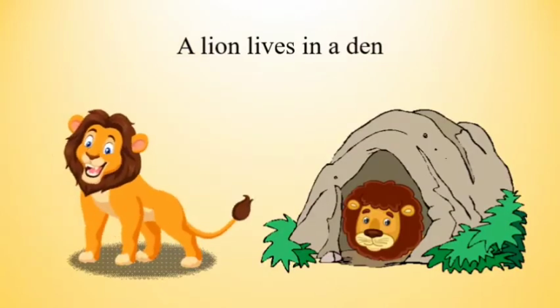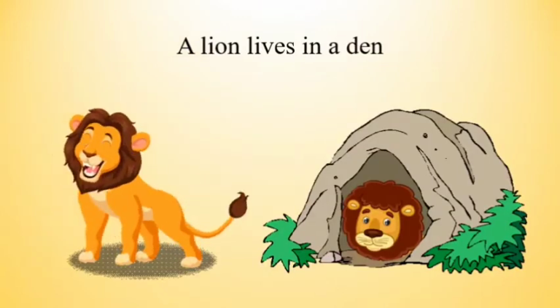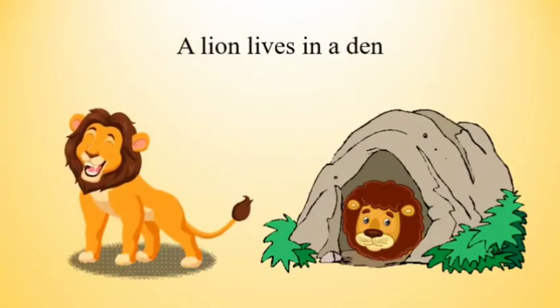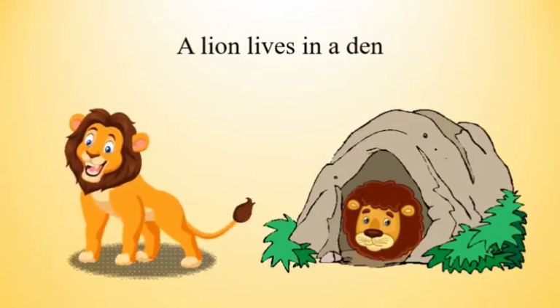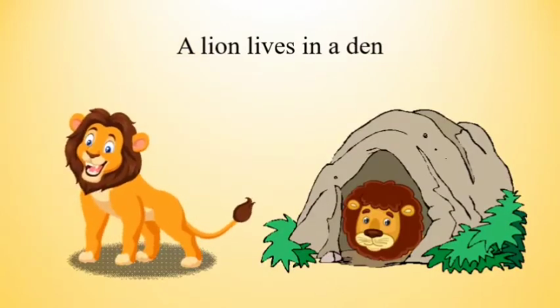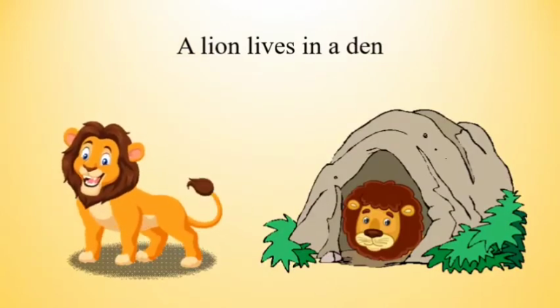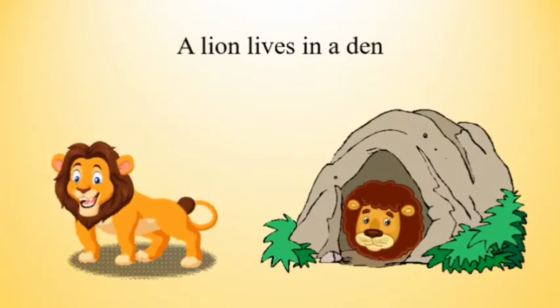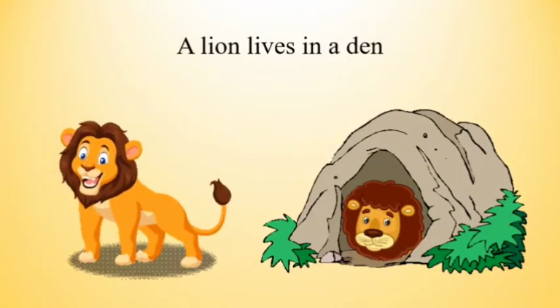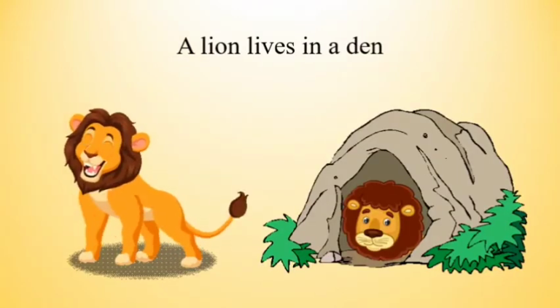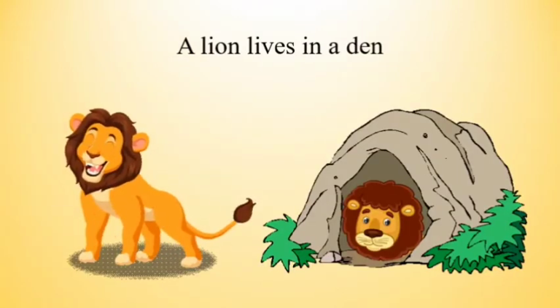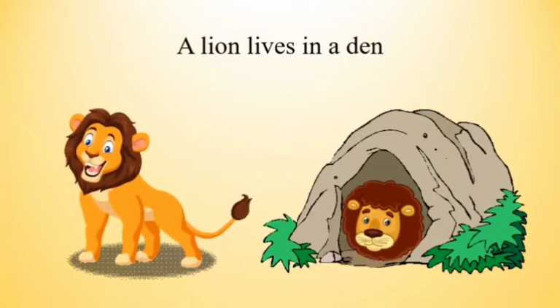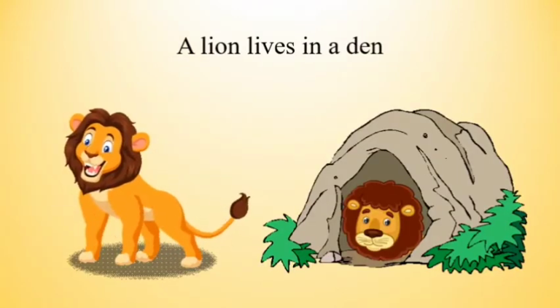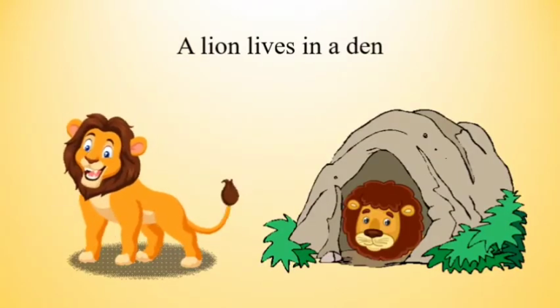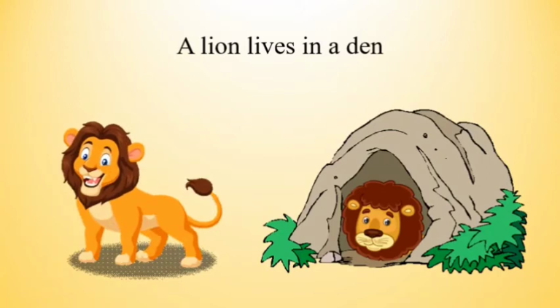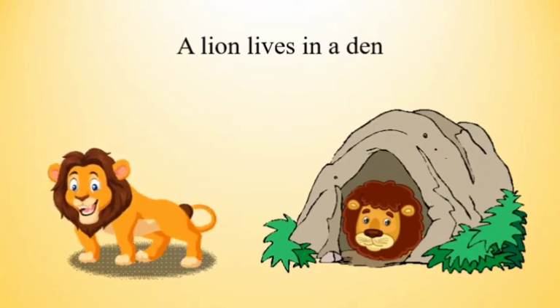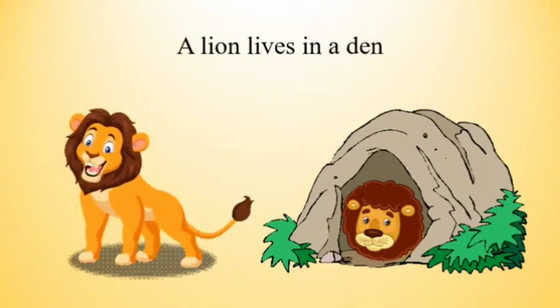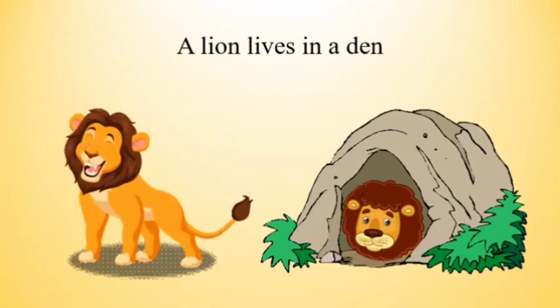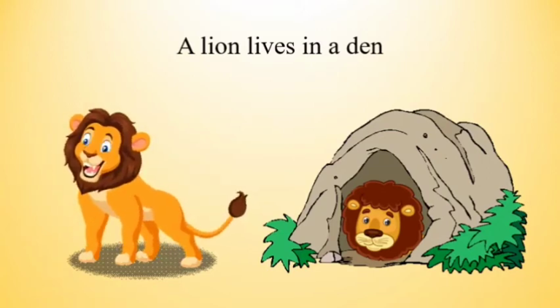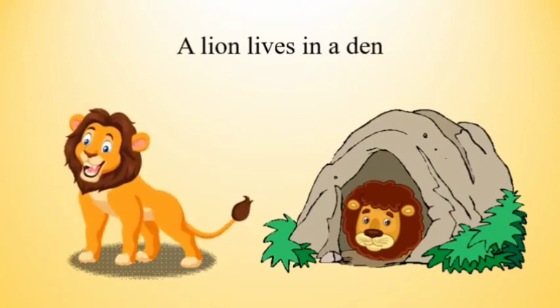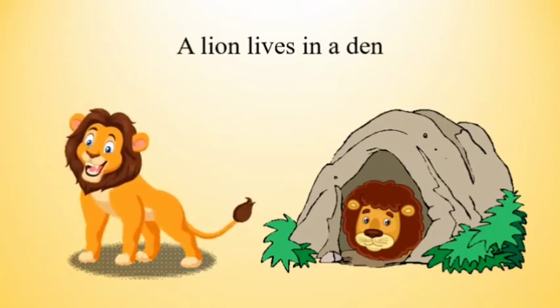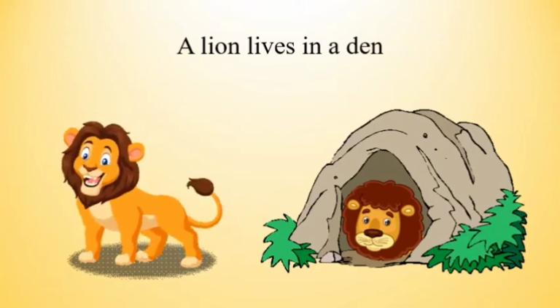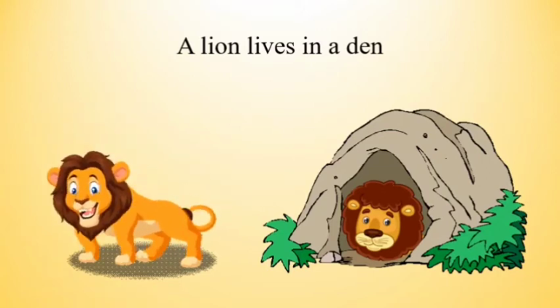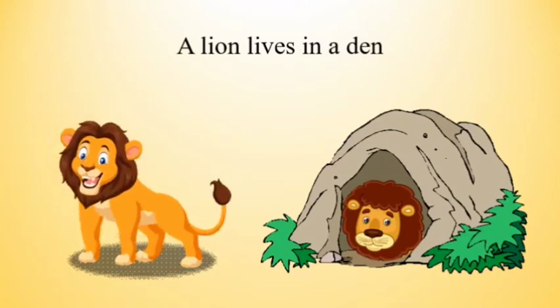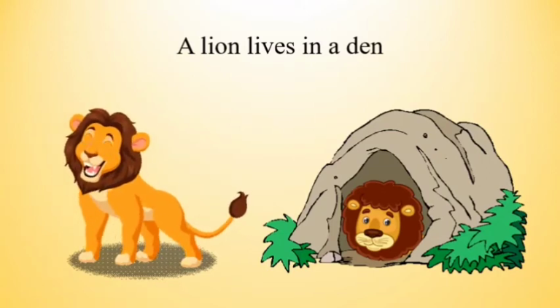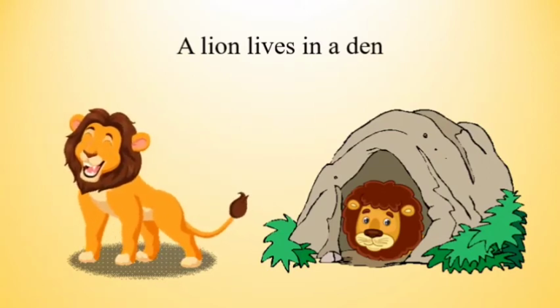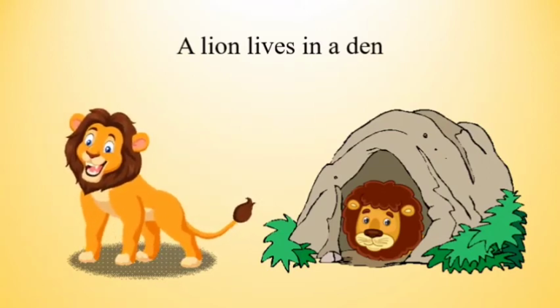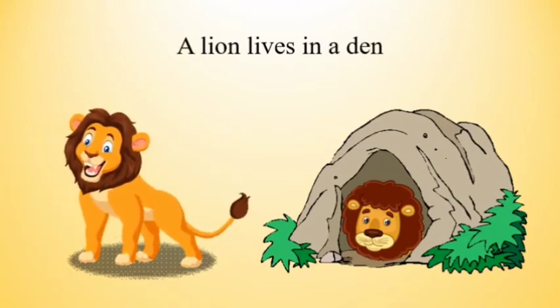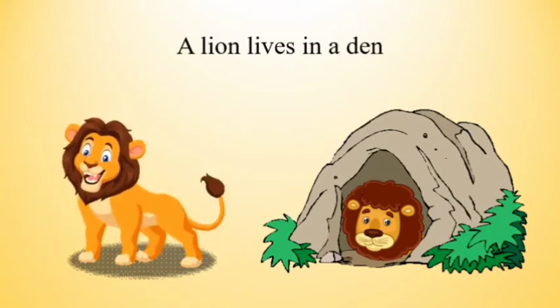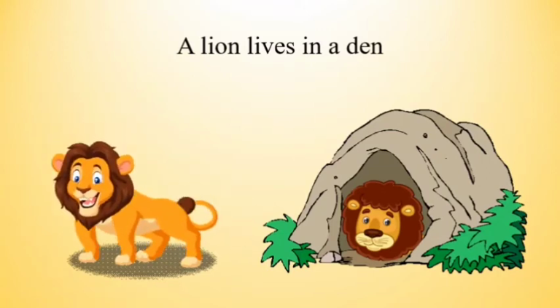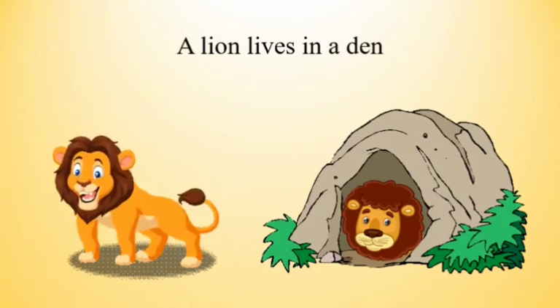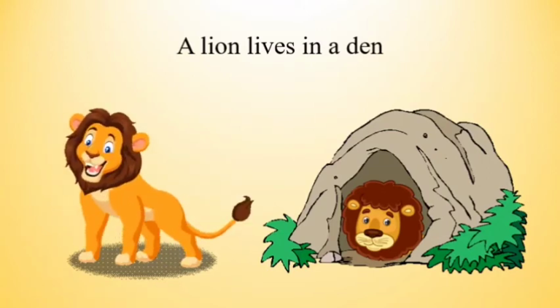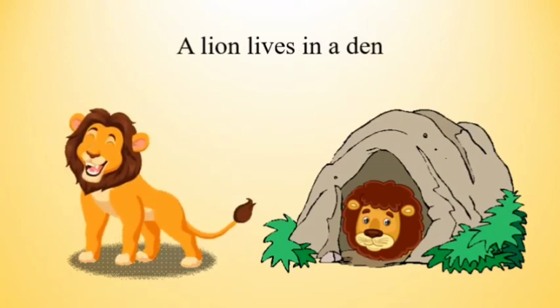The next one is a lion. A lion lives in its den.